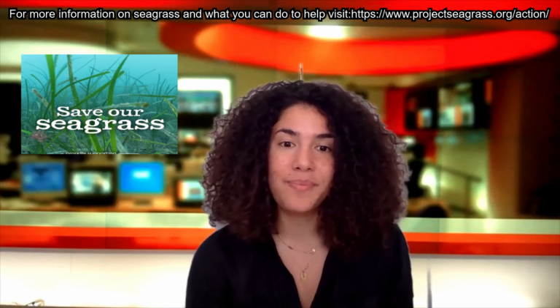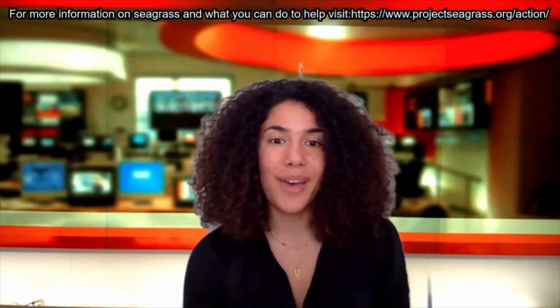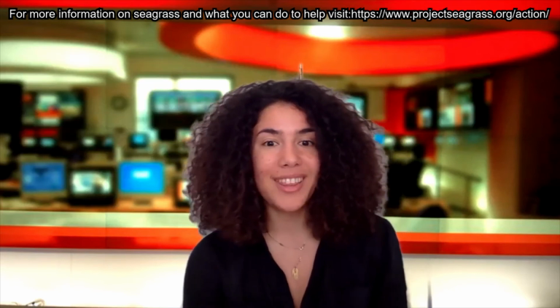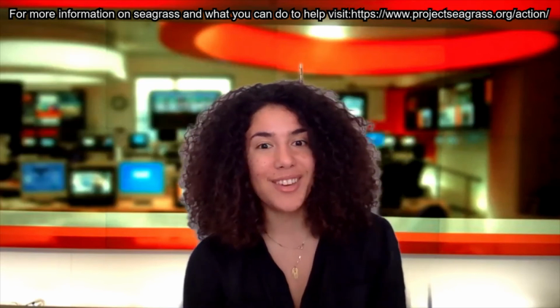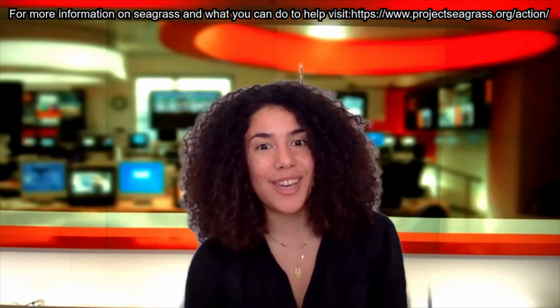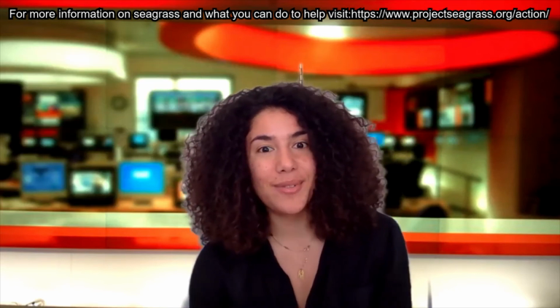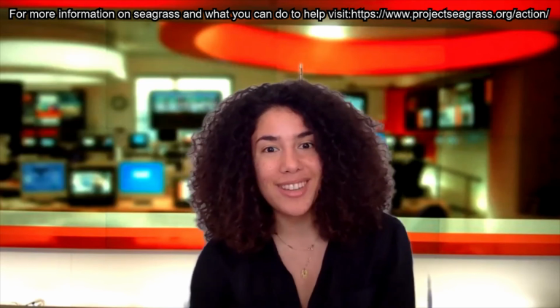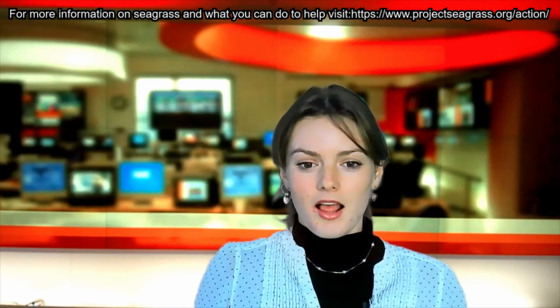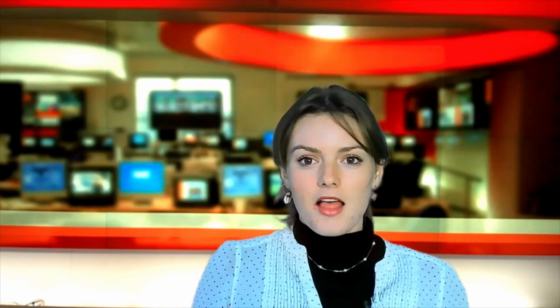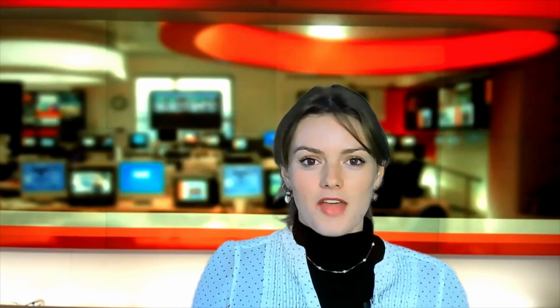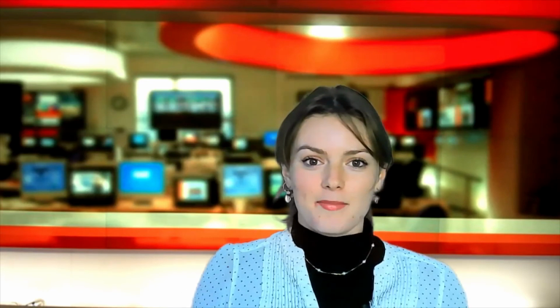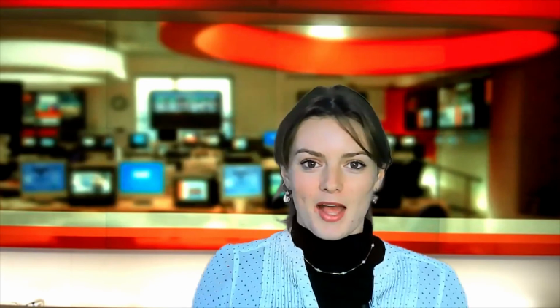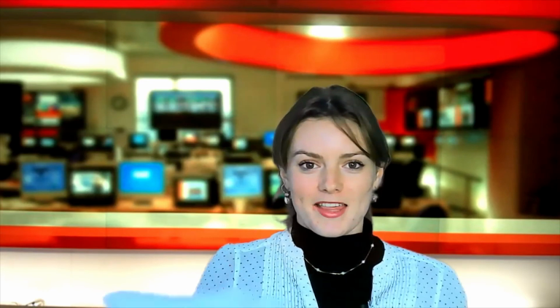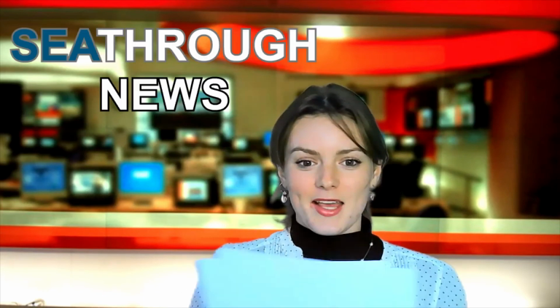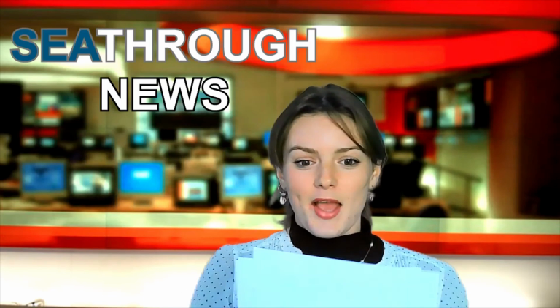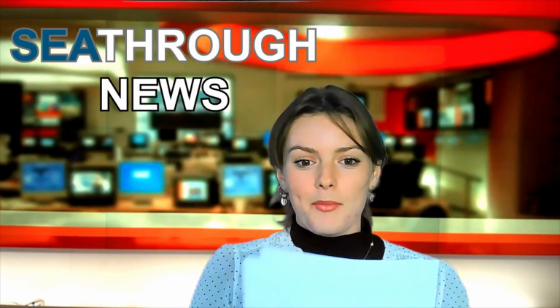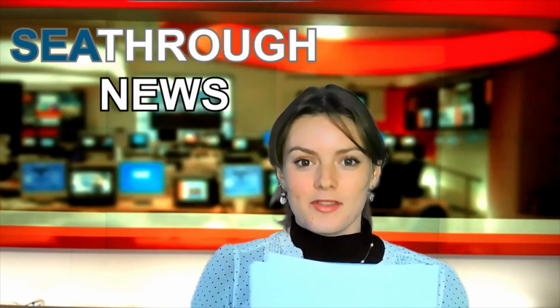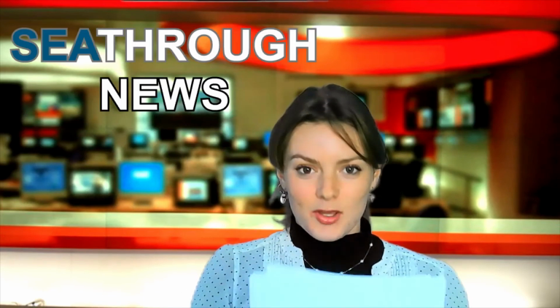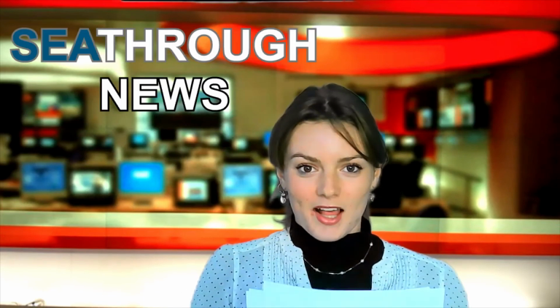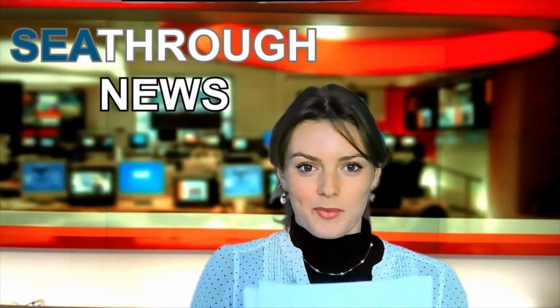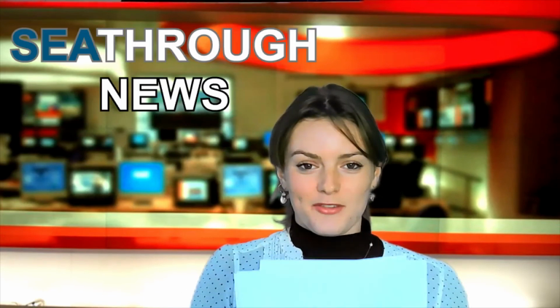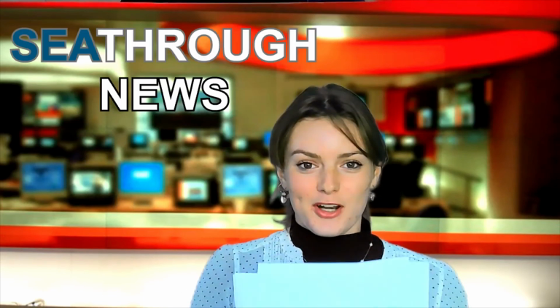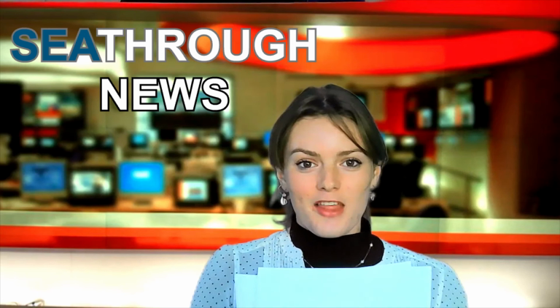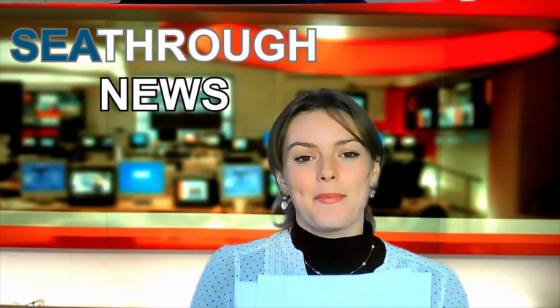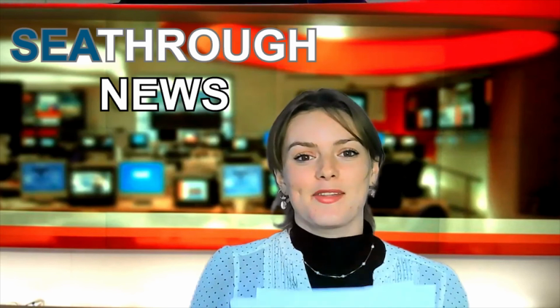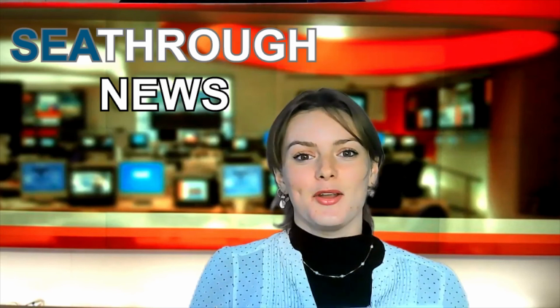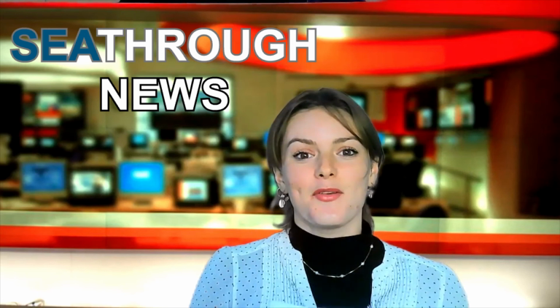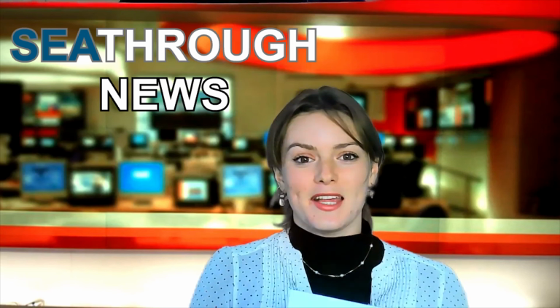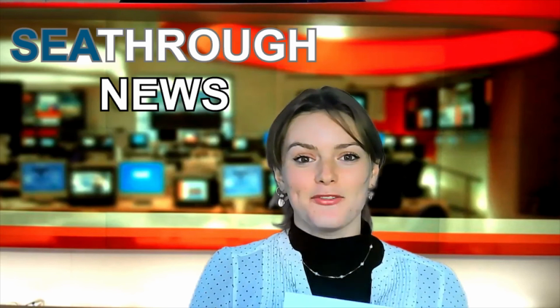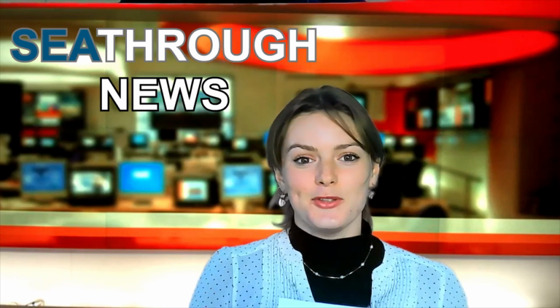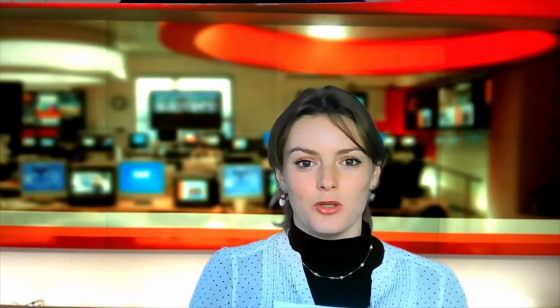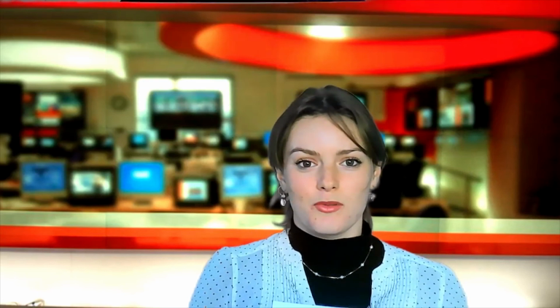Back to you, Eve. Thanks, Bertie. We'll see you next week for another episode of See-Through News.